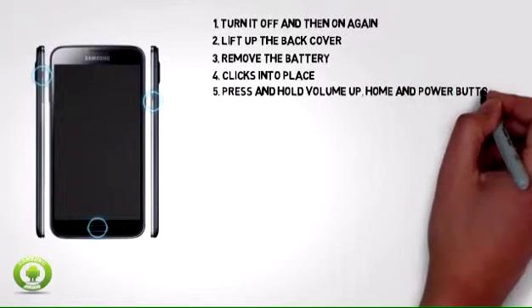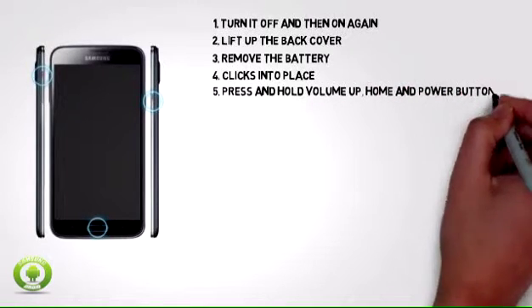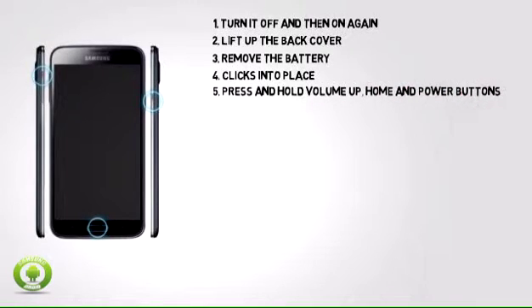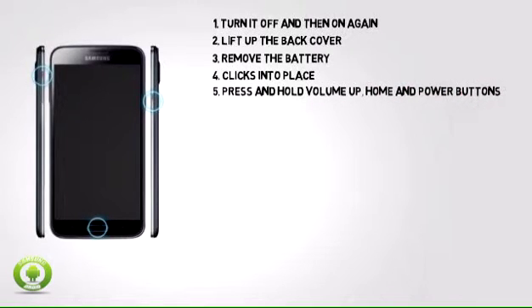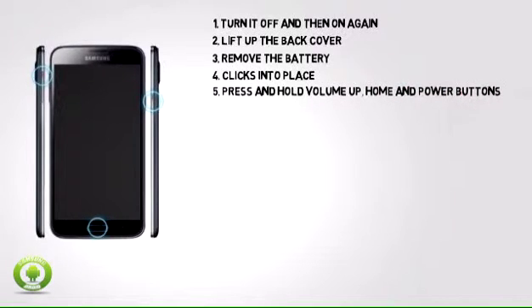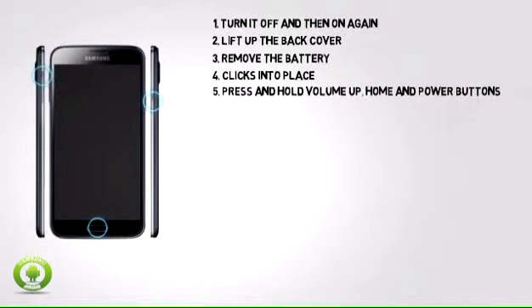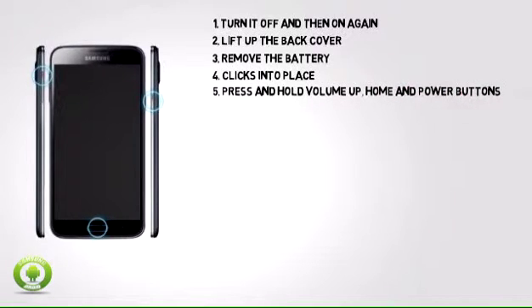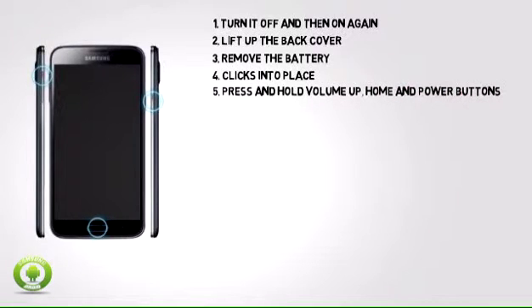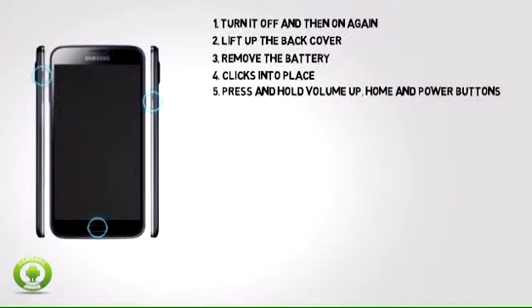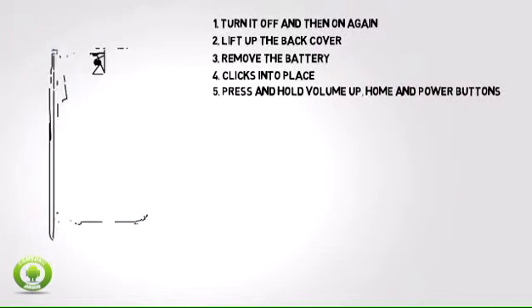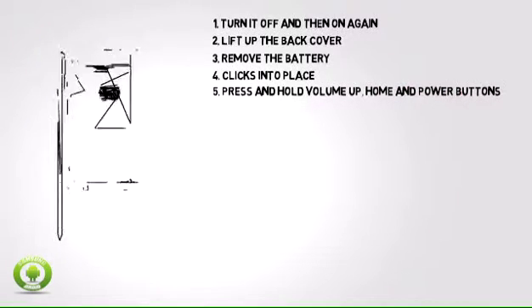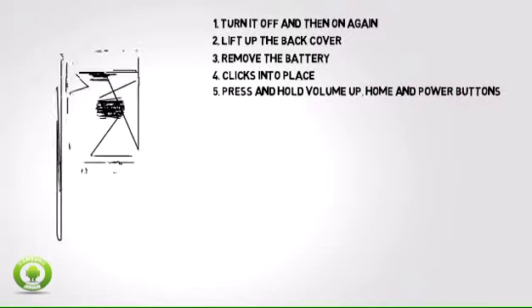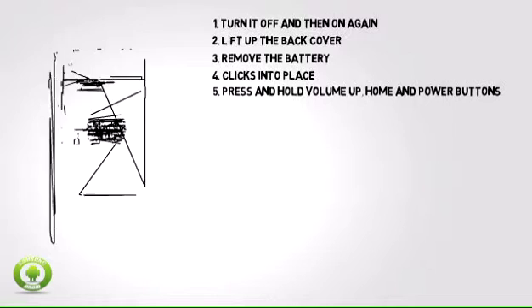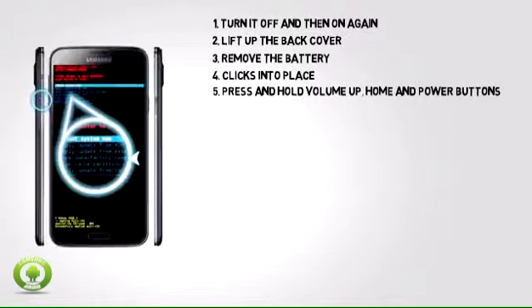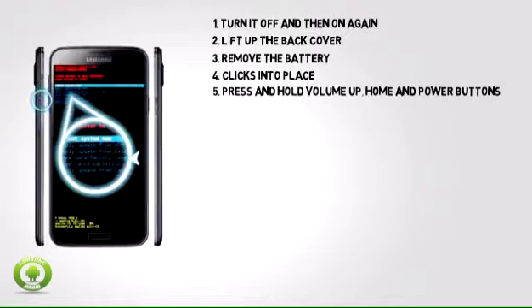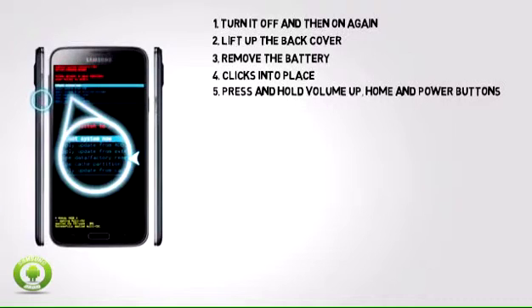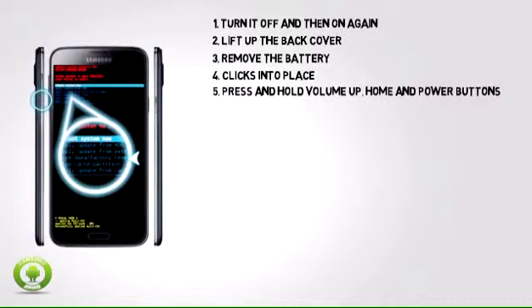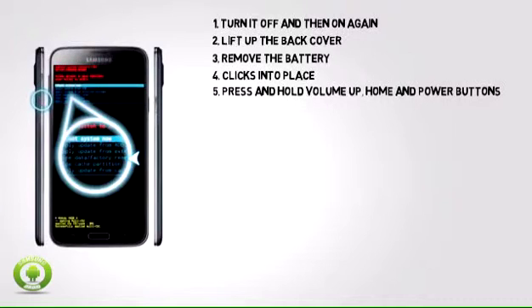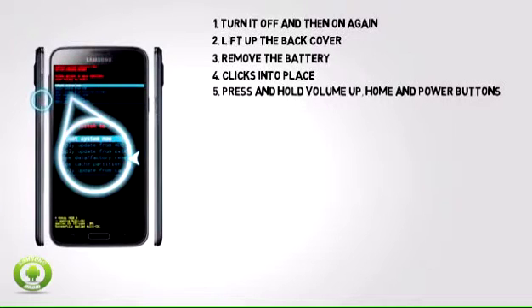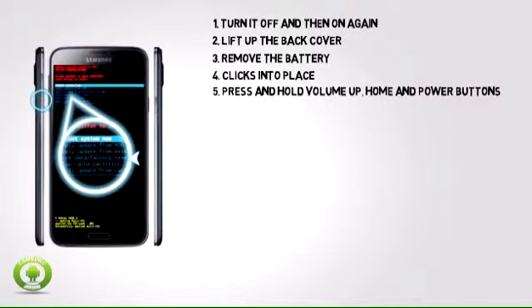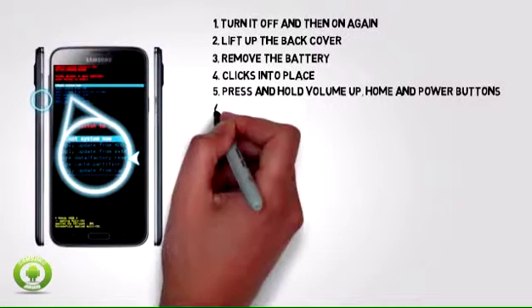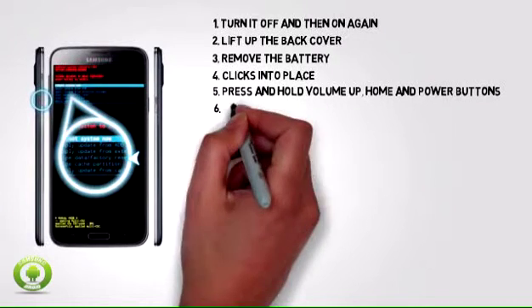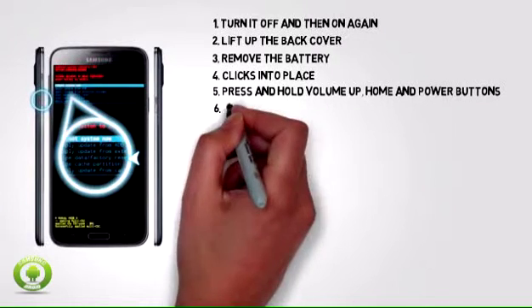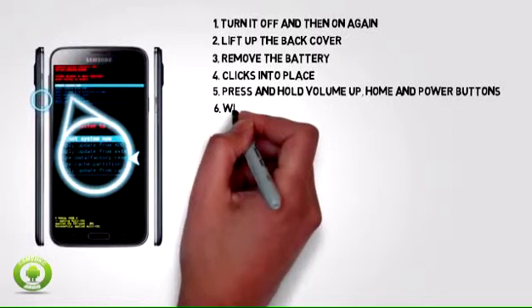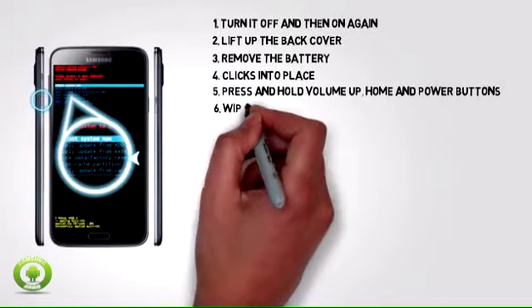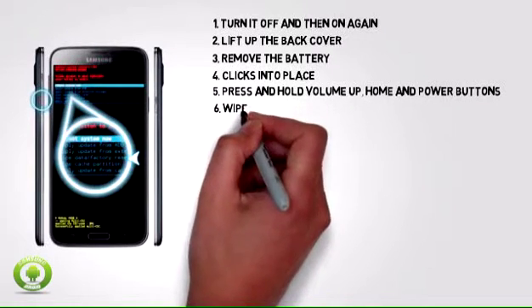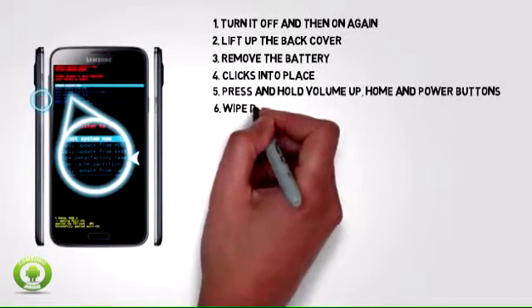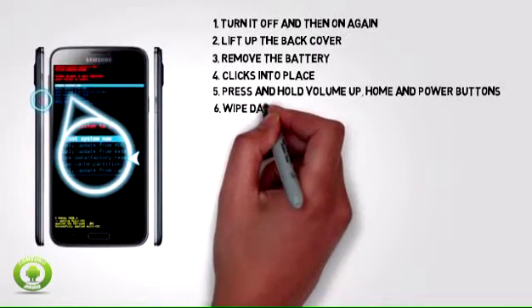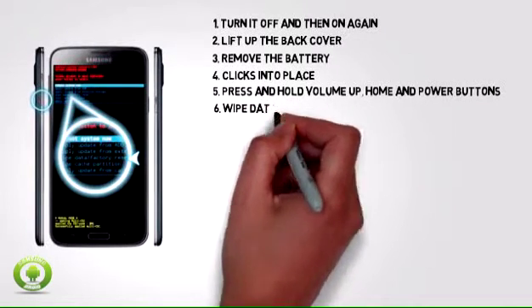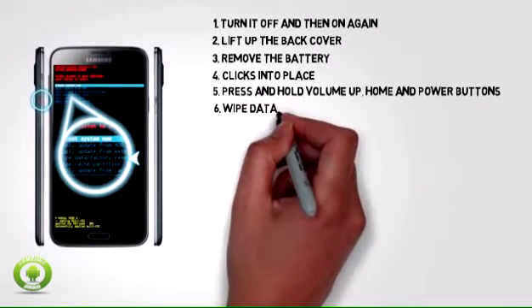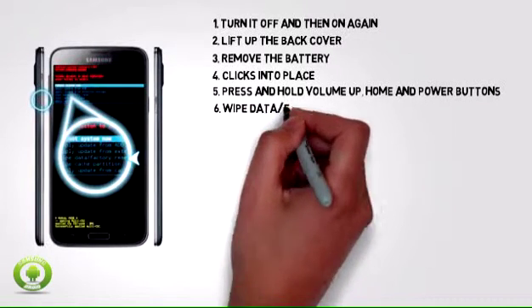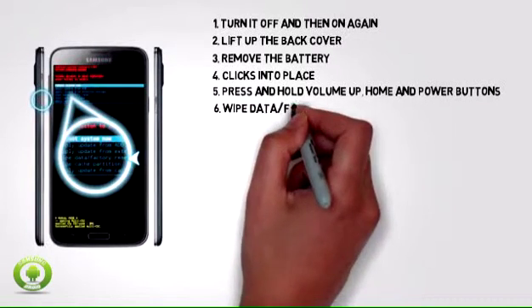Step 5: Press and hold the volume up, home, and power buttons until the Samsung logo appears on the screen.